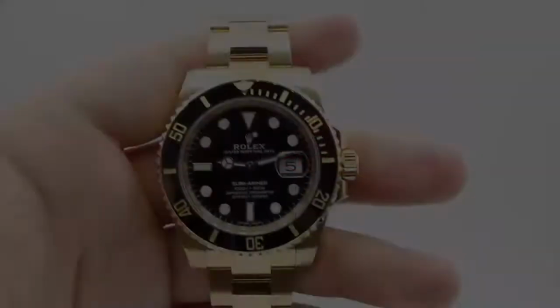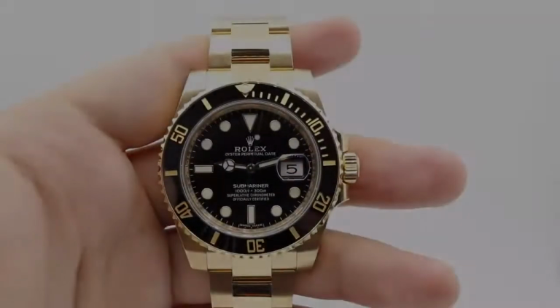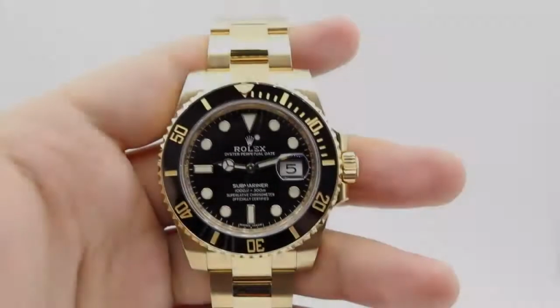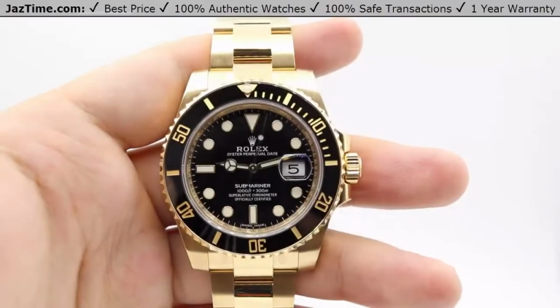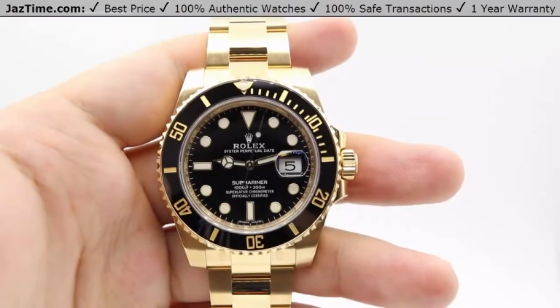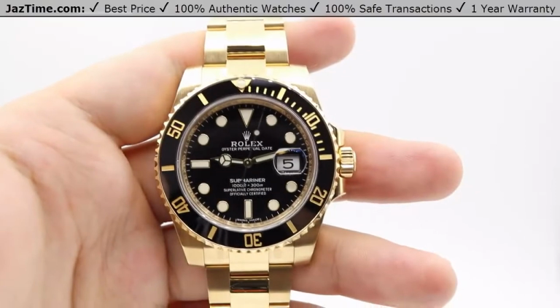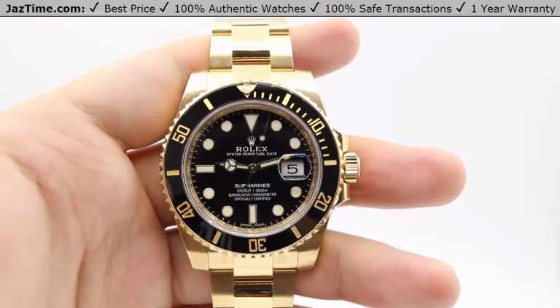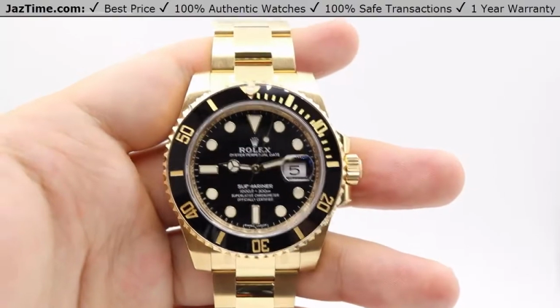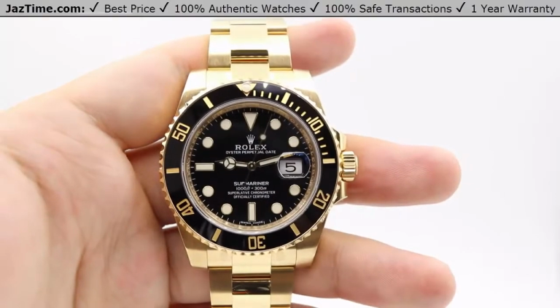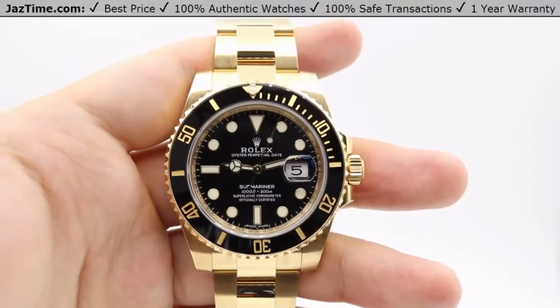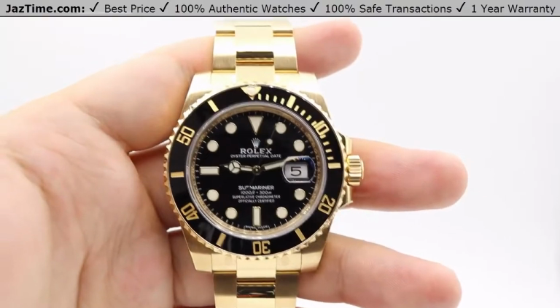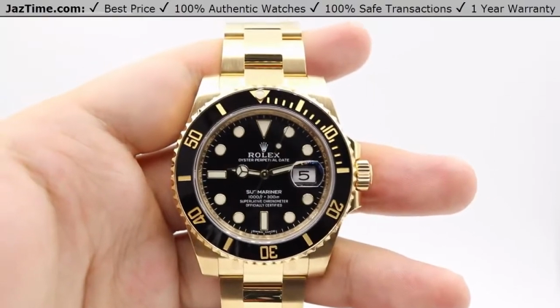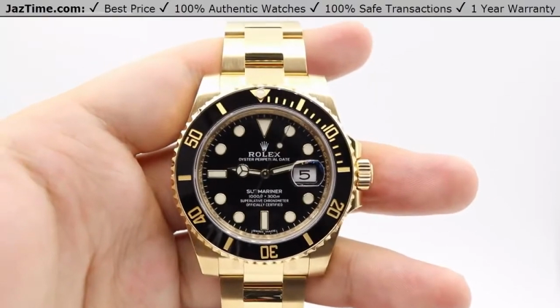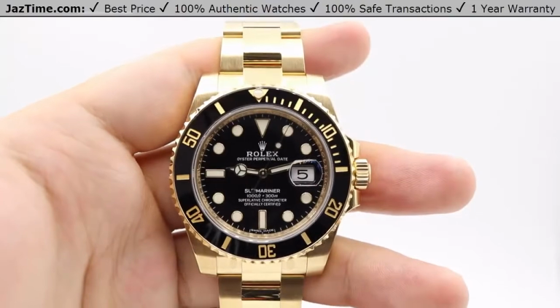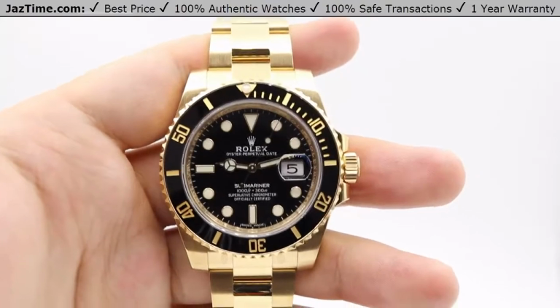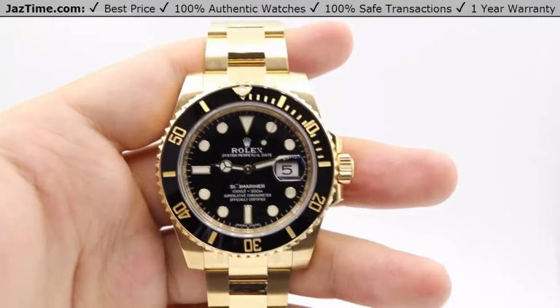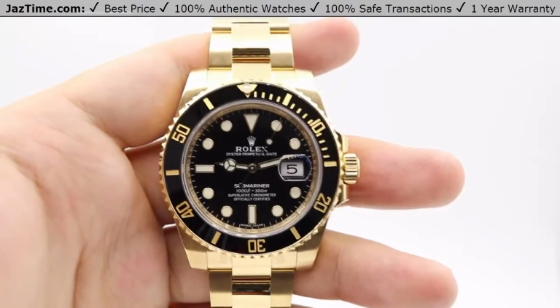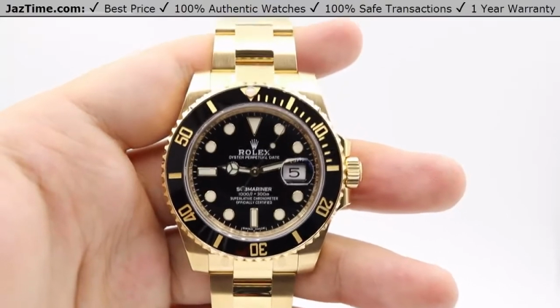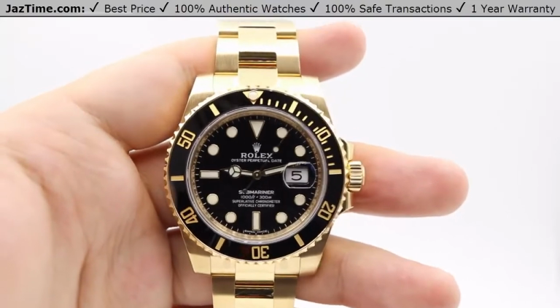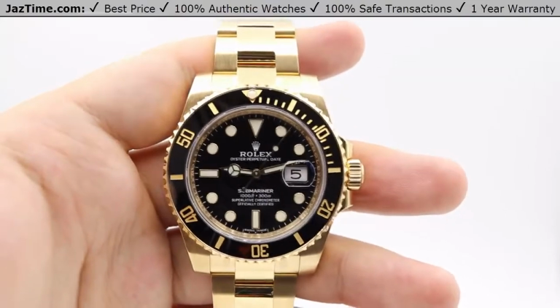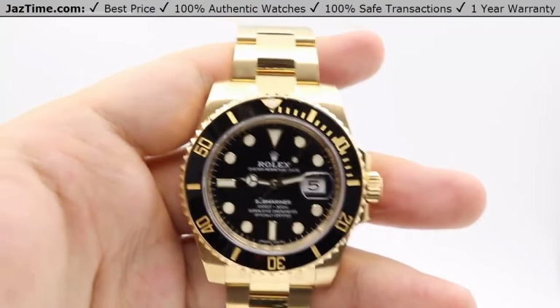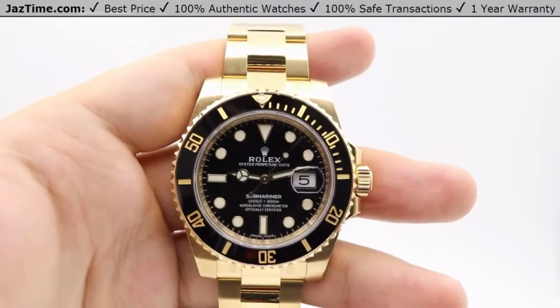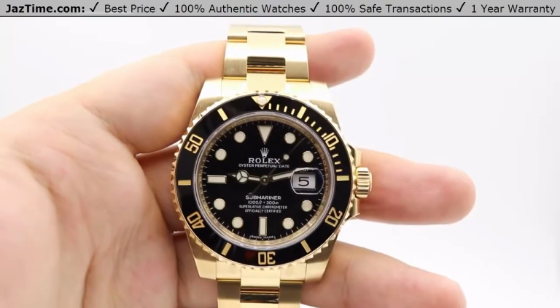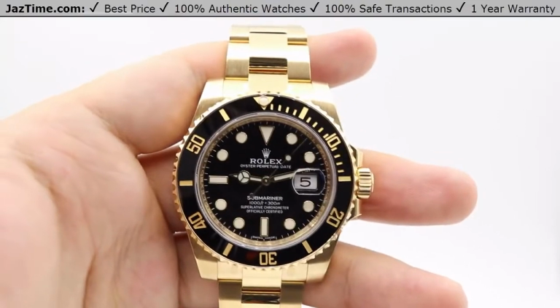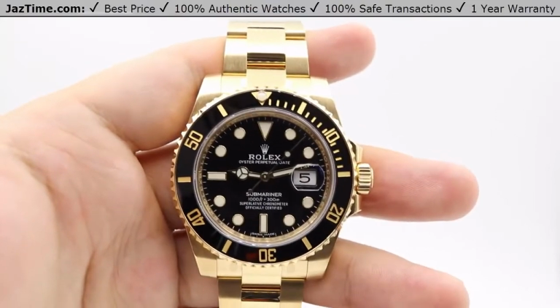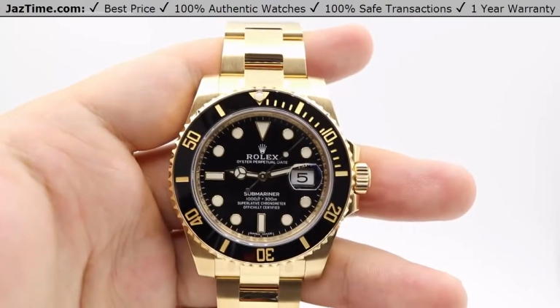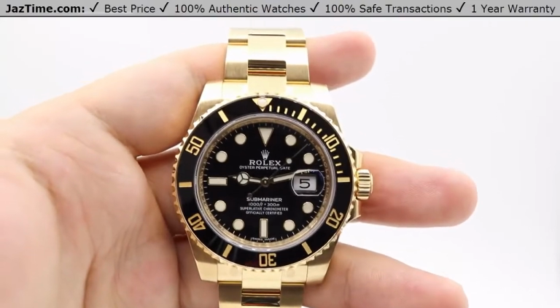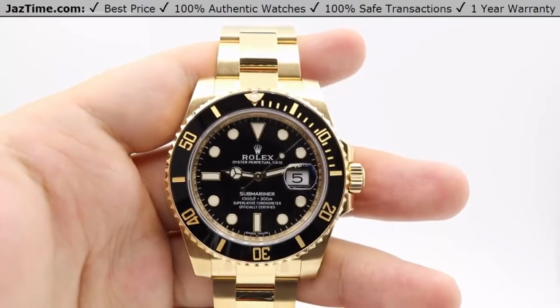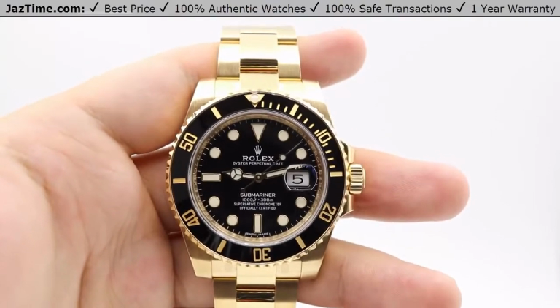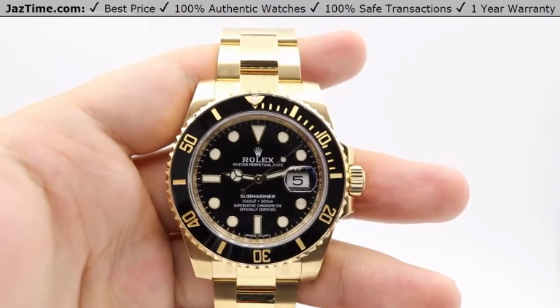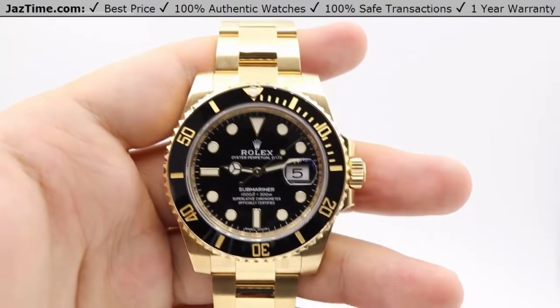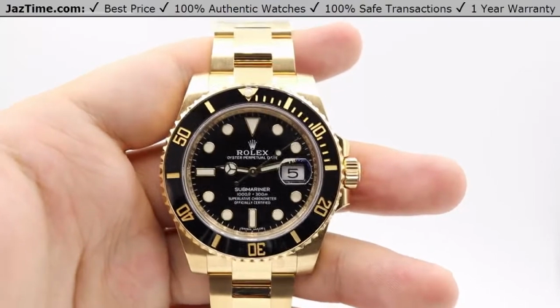Hey guys, this is Kevin from JazTime.com, and today we'll be reviewing the Rolex Submariner reference number 116618LN.